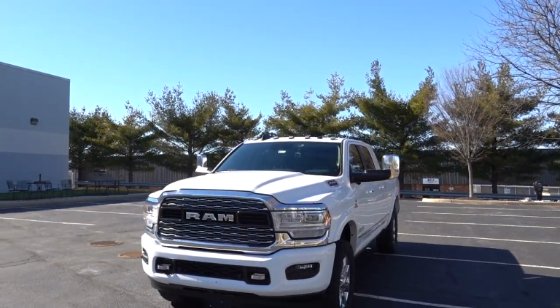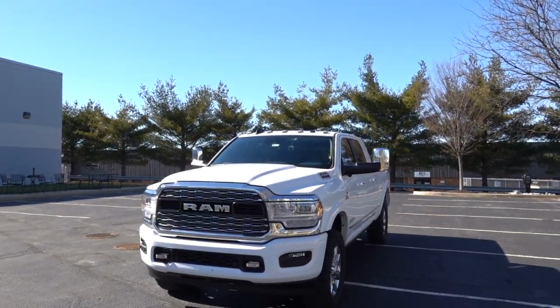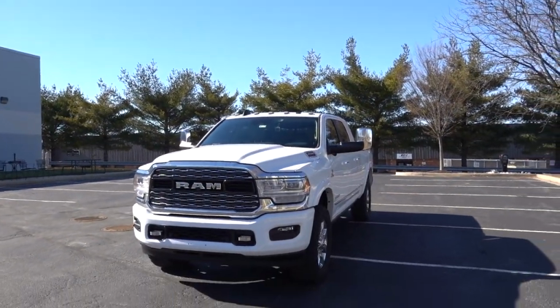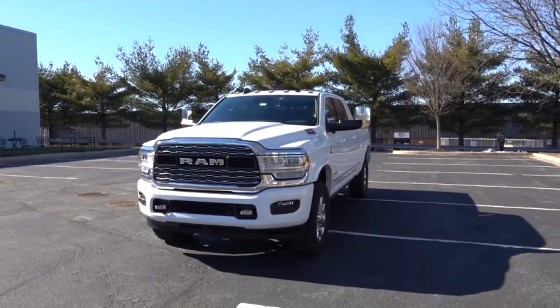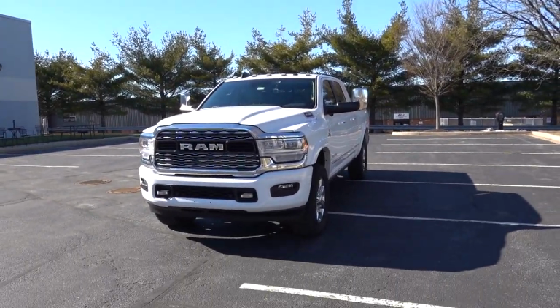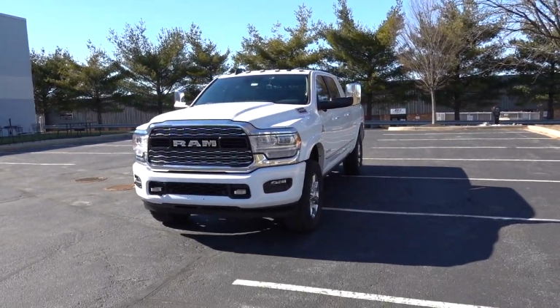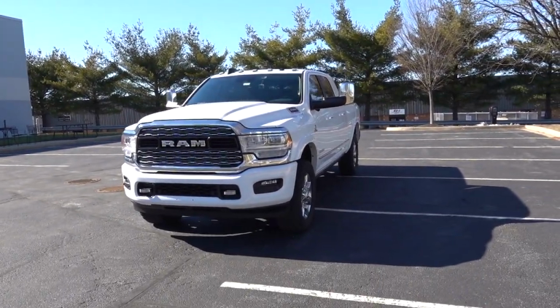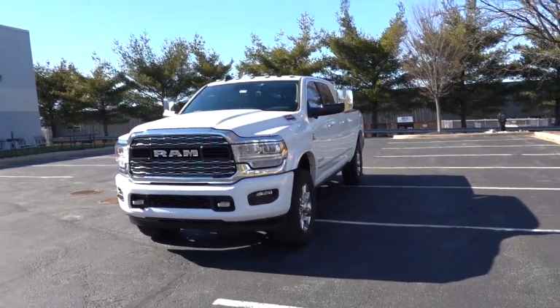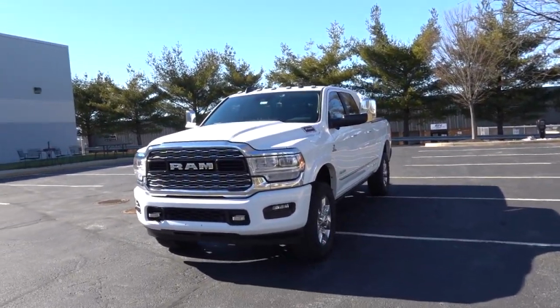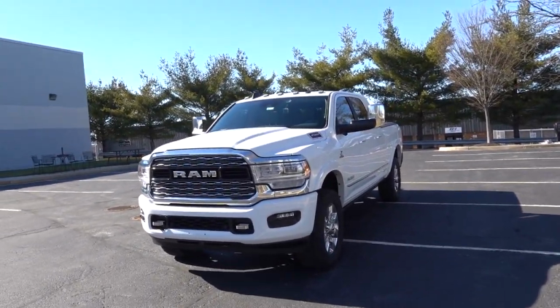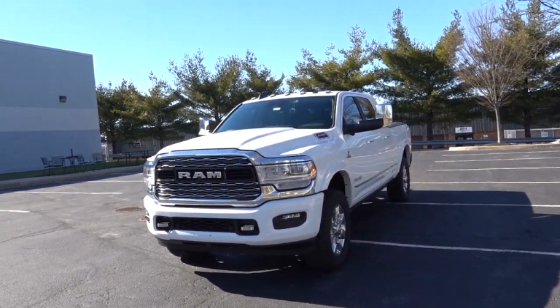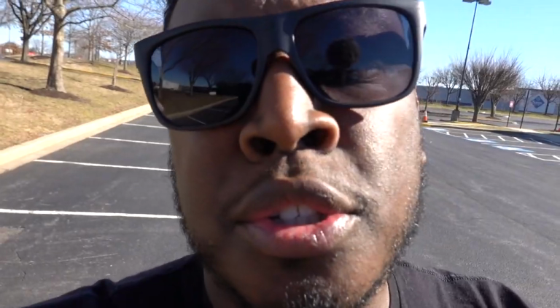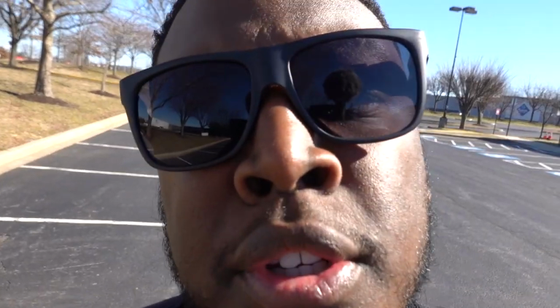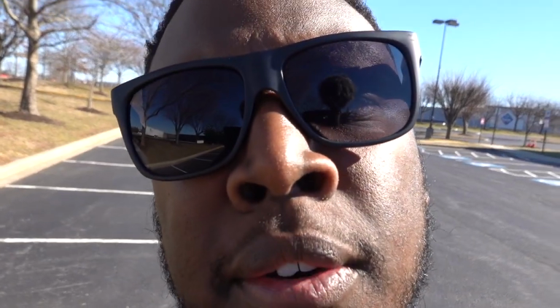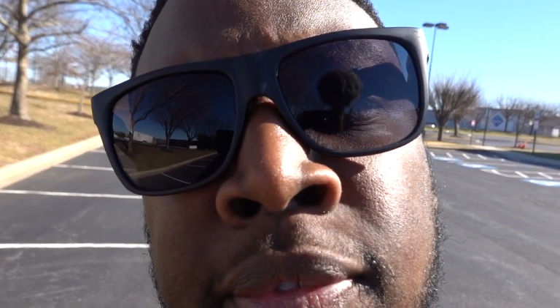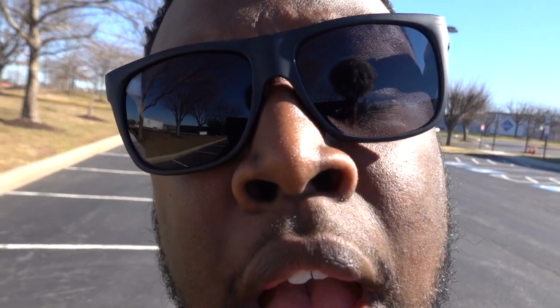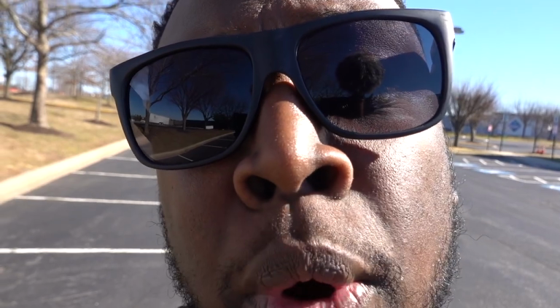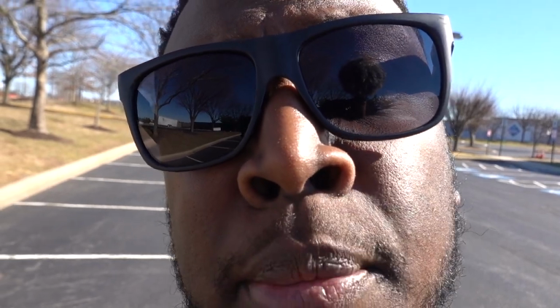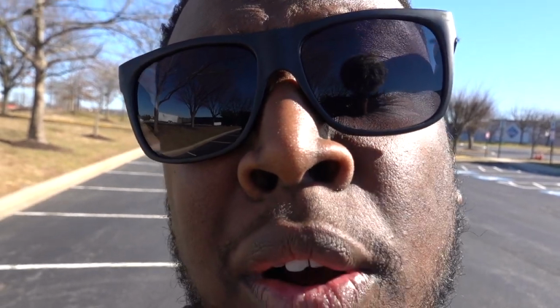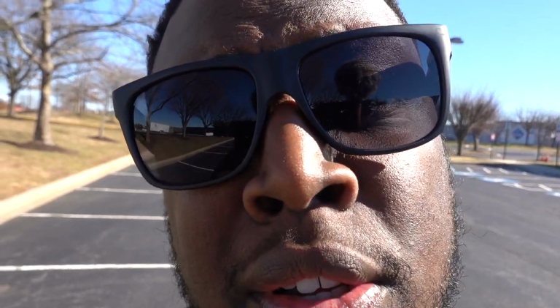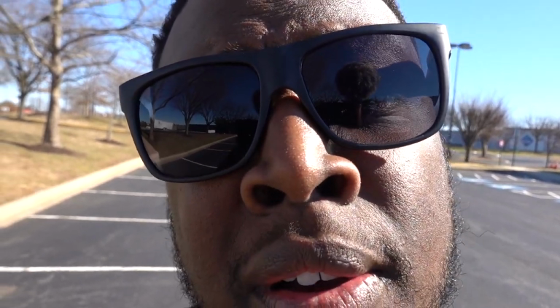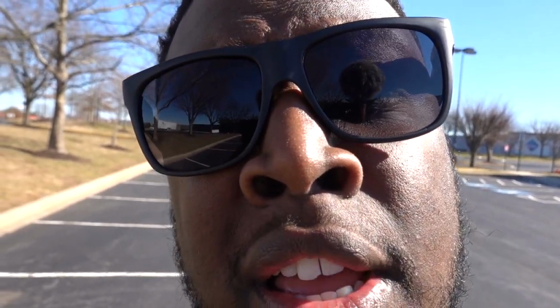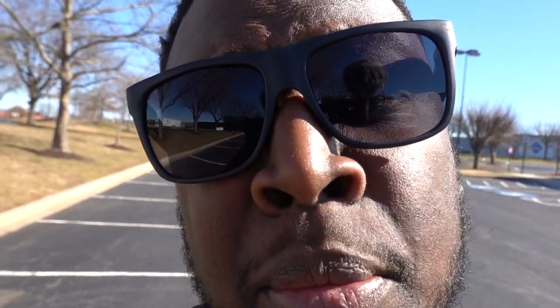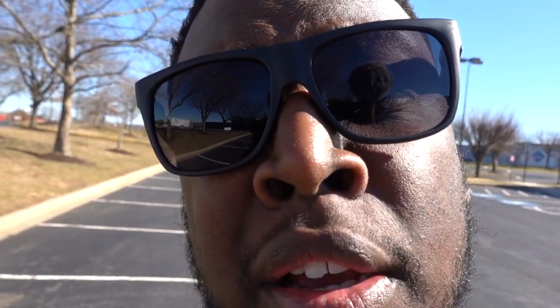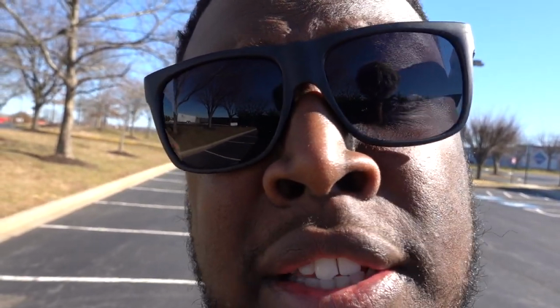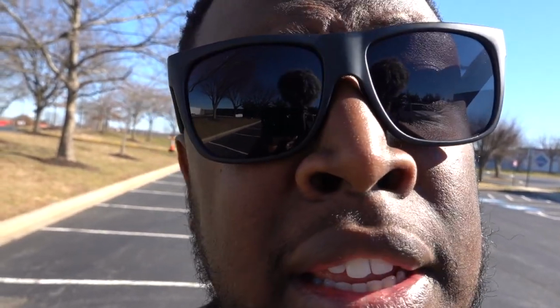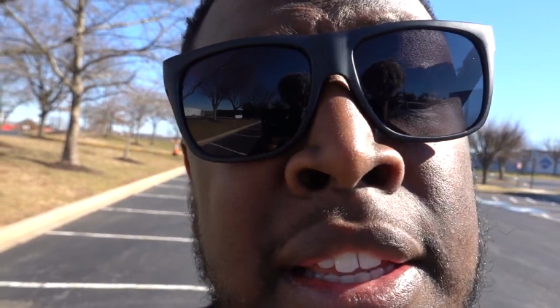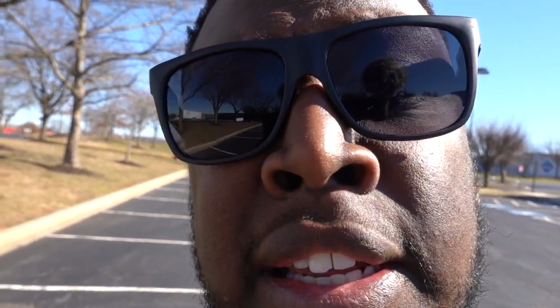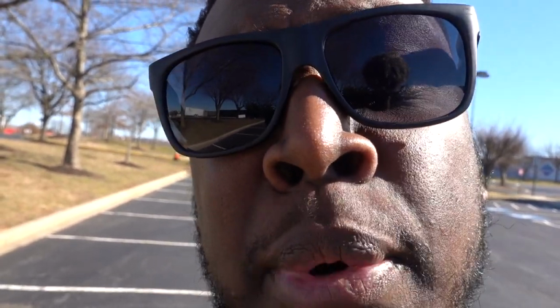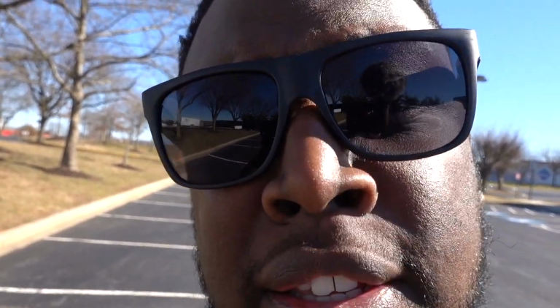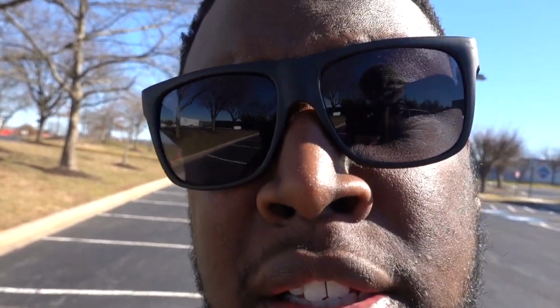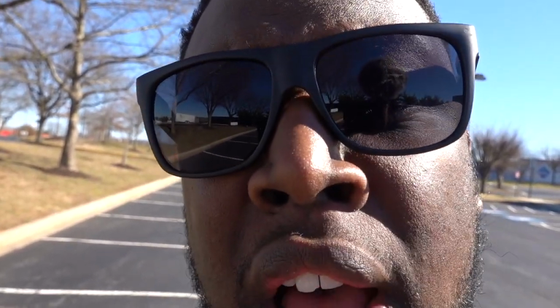All right guys, let's get down to brass tacks. Just so you know, I've been watching Better Call Saul so I'm probably going to say that a lot.